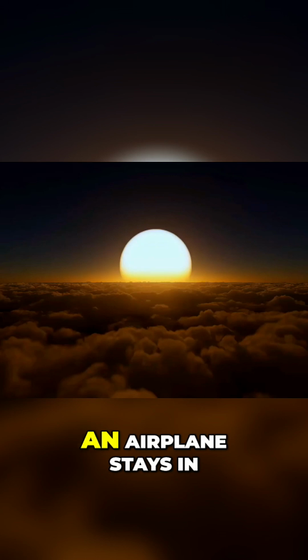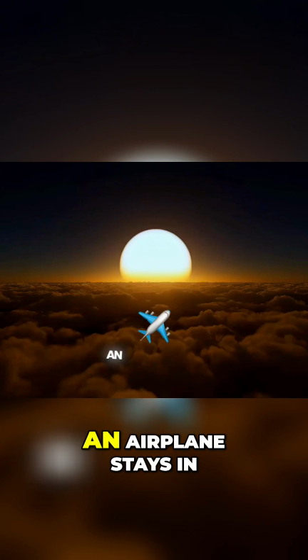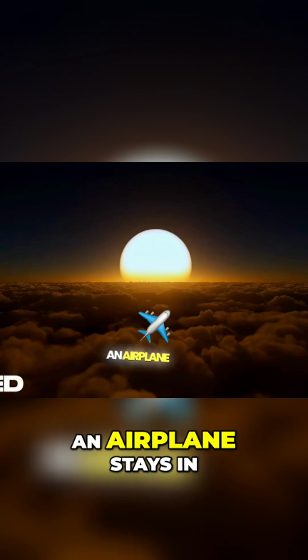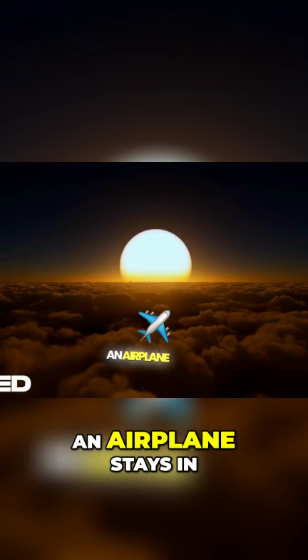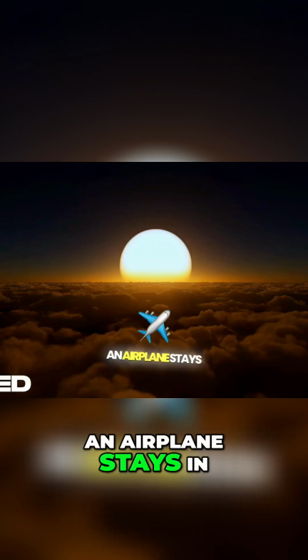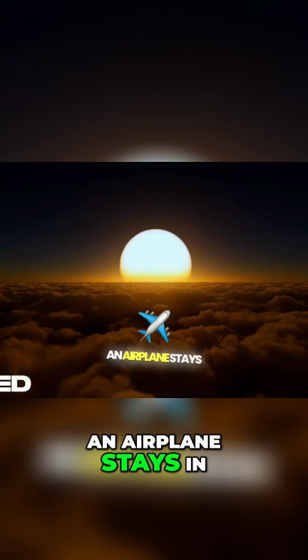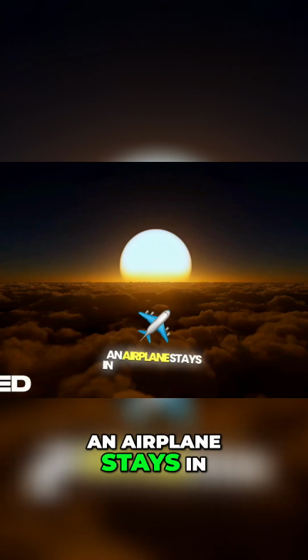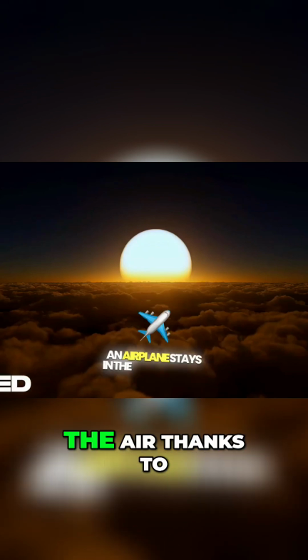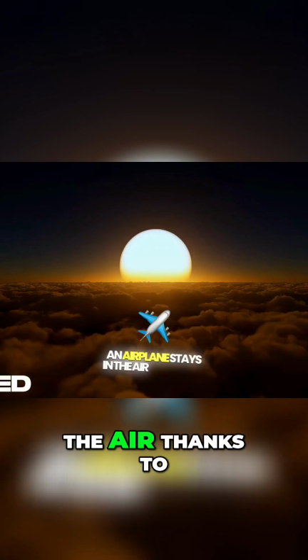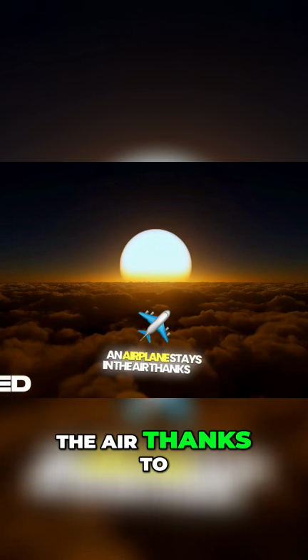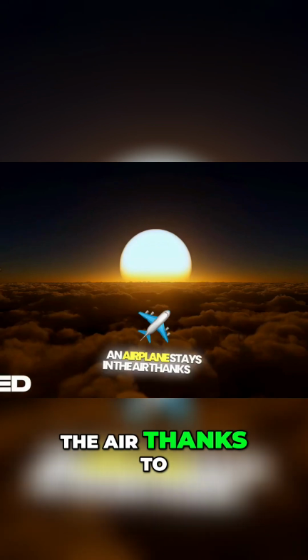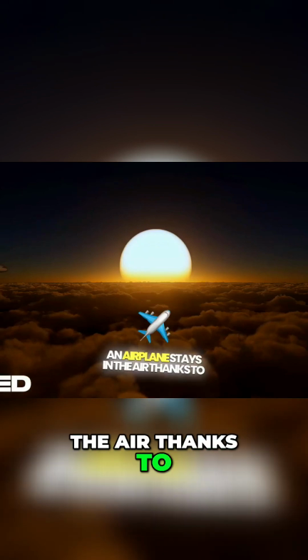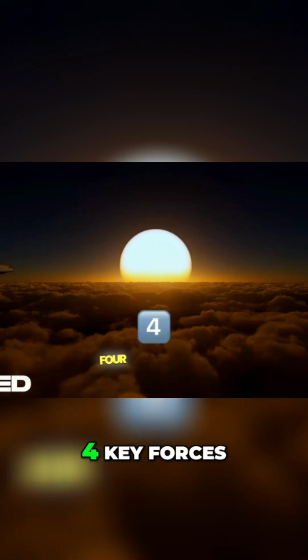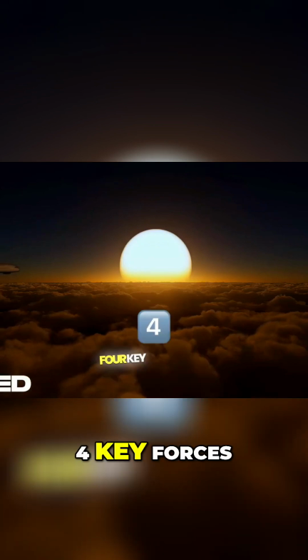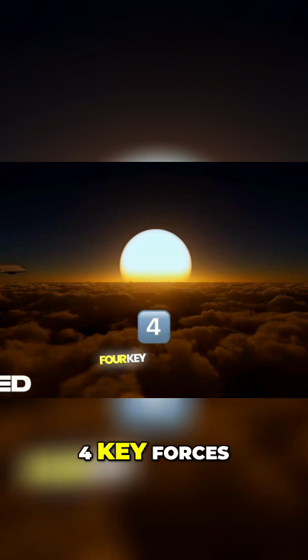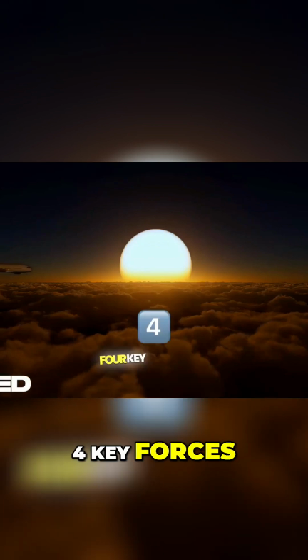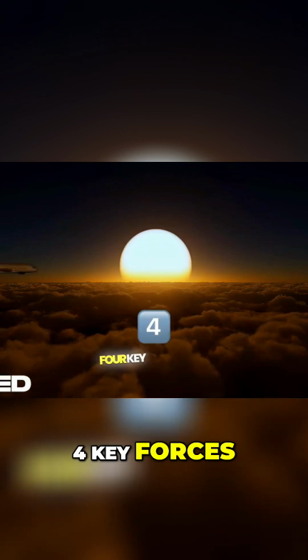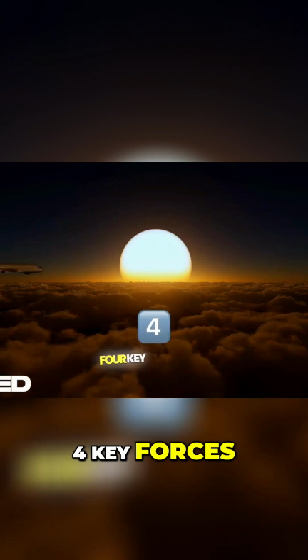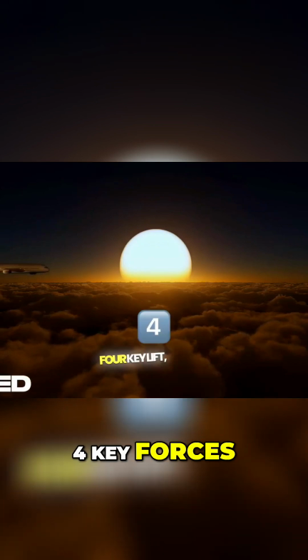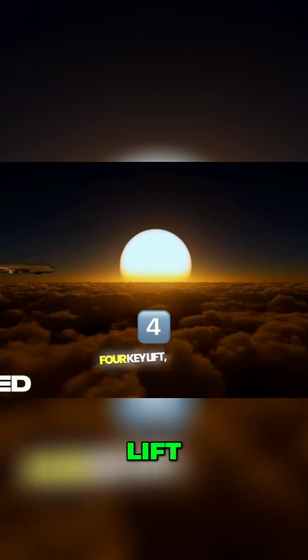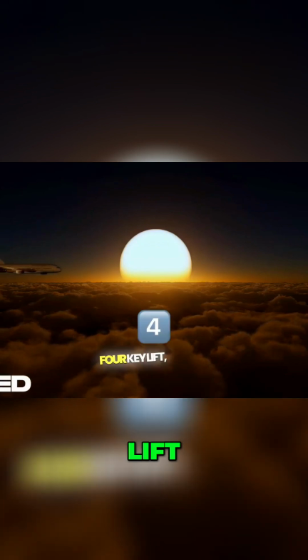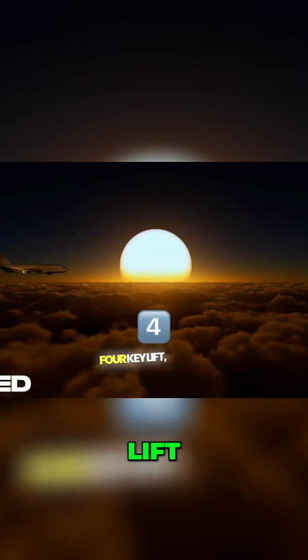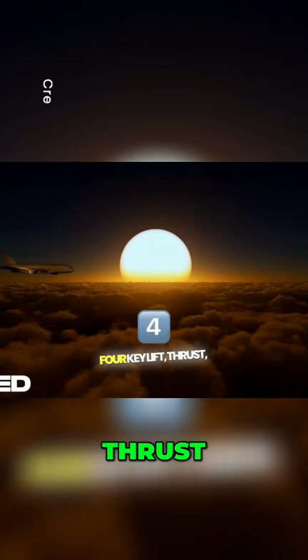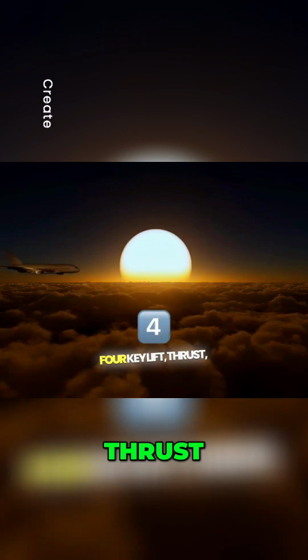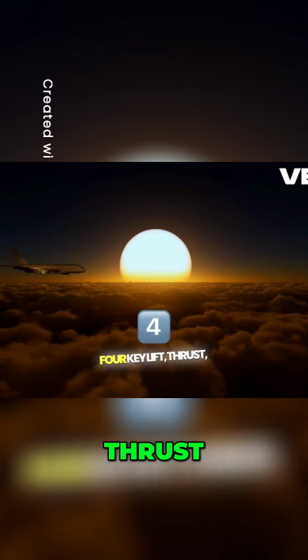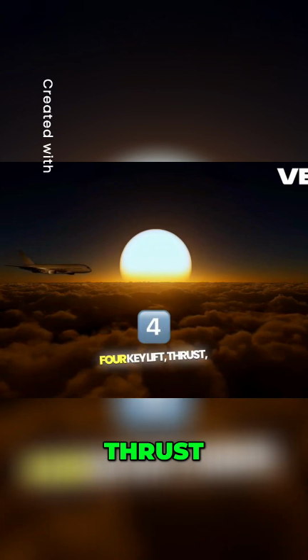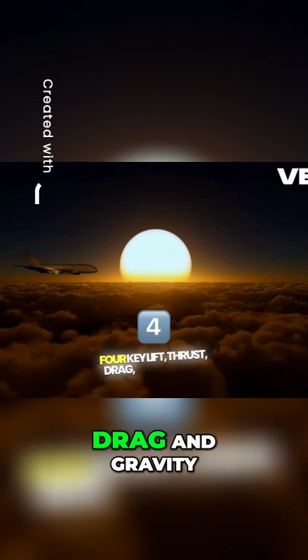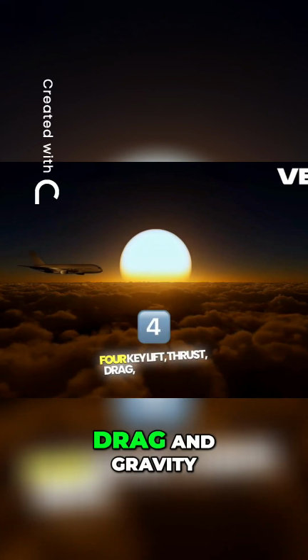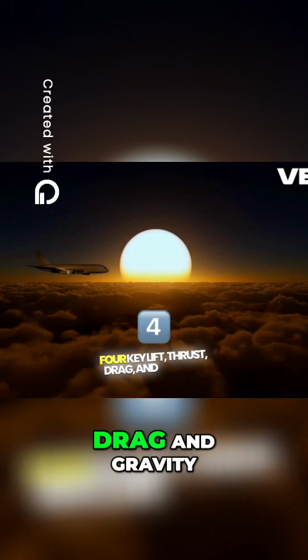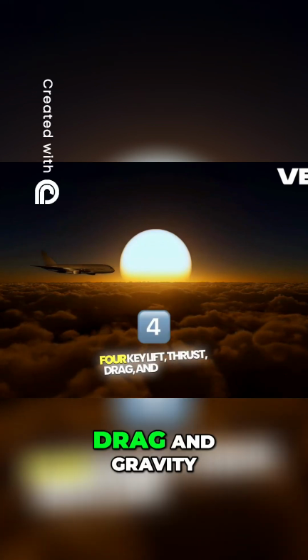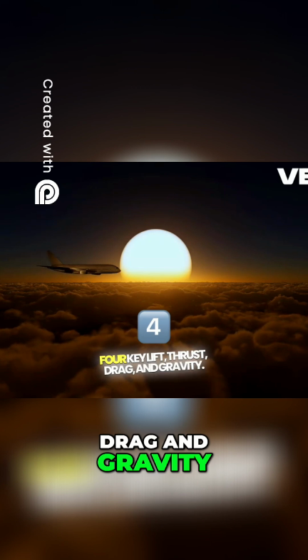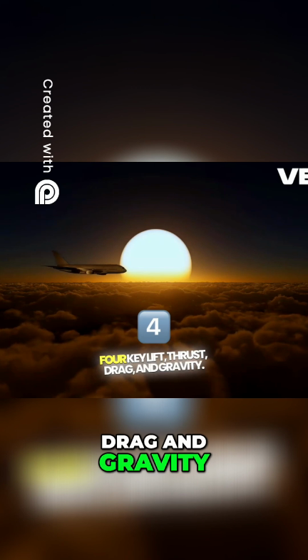An airplane stays in the air thanks to four key forces: lift, thrust, drag, and gravity.